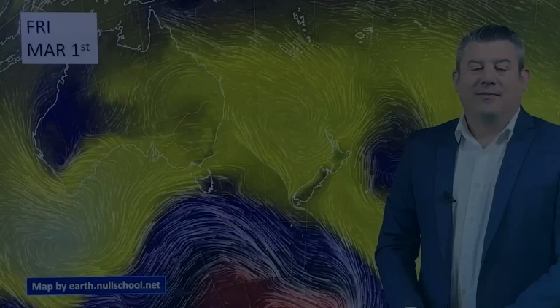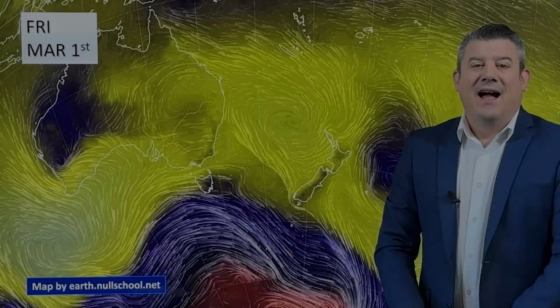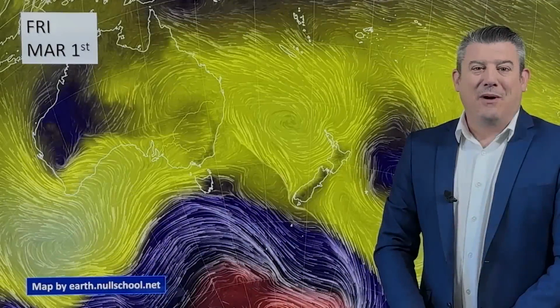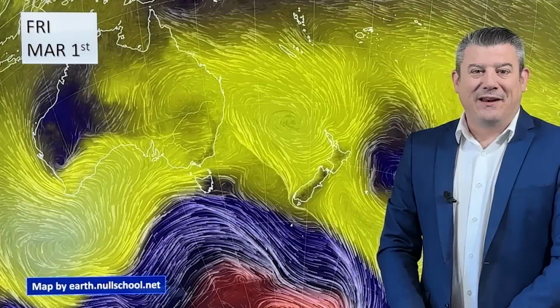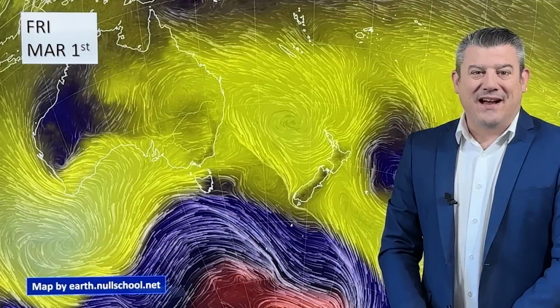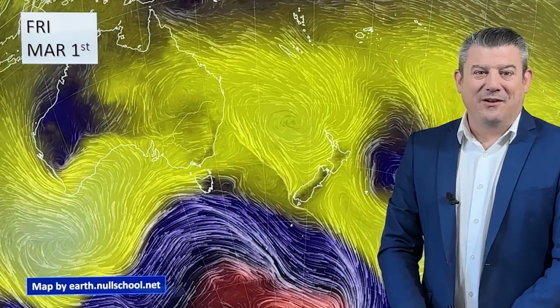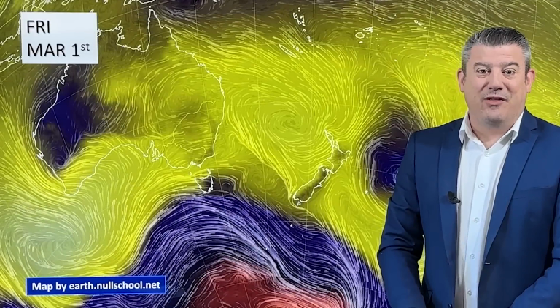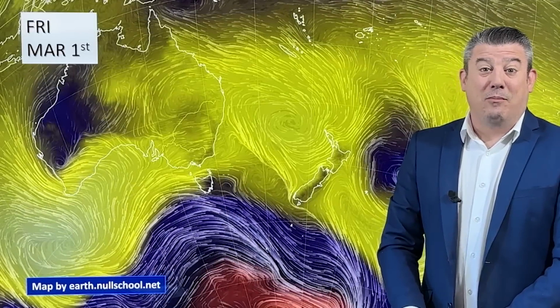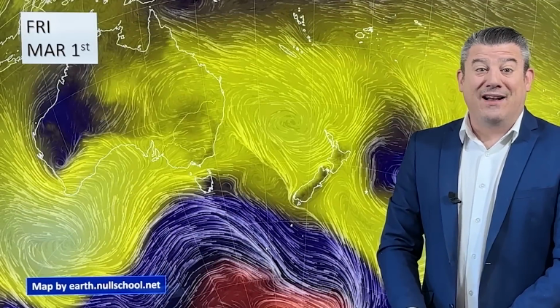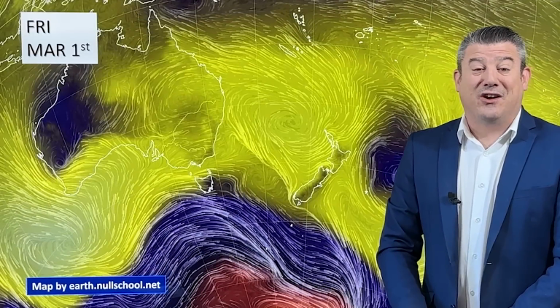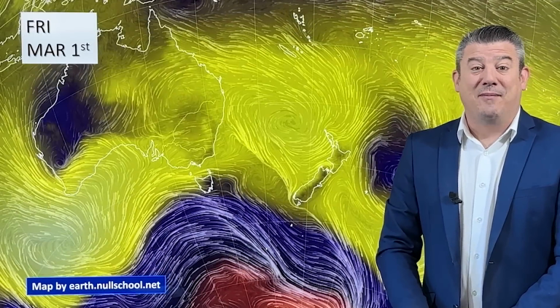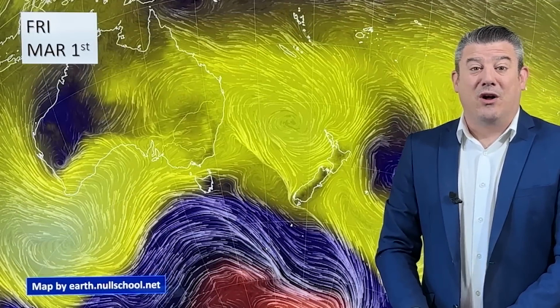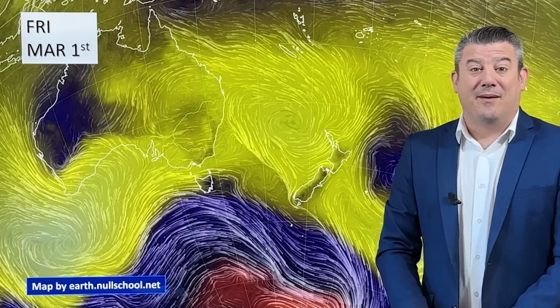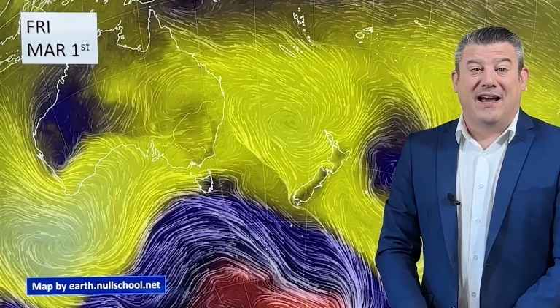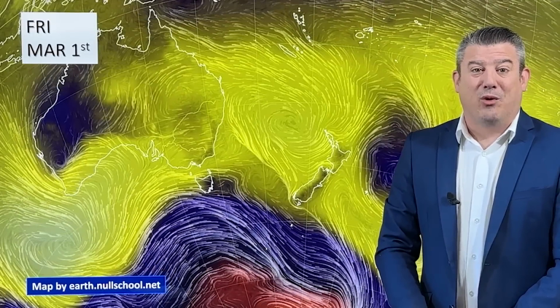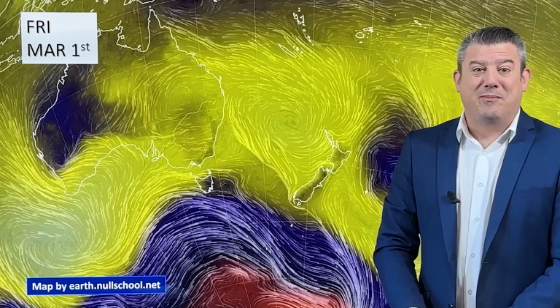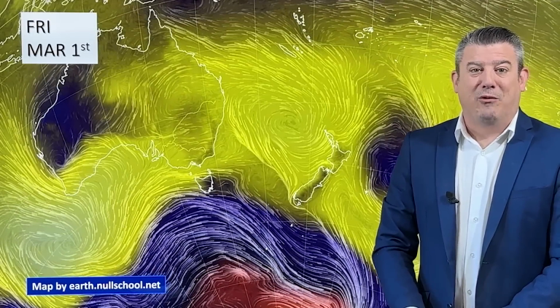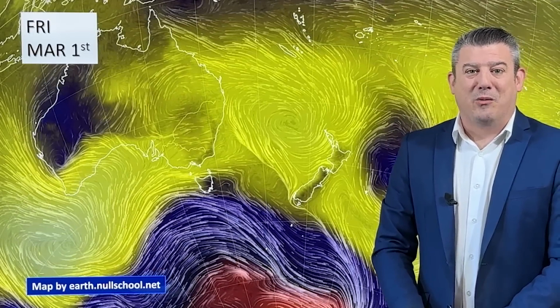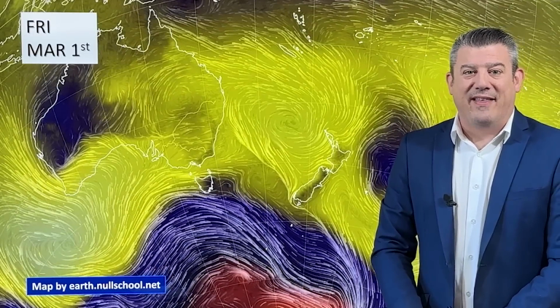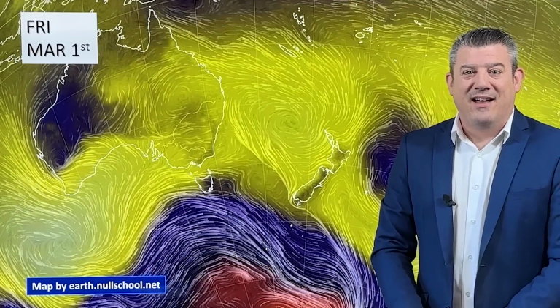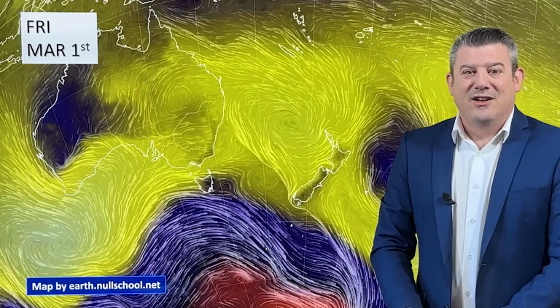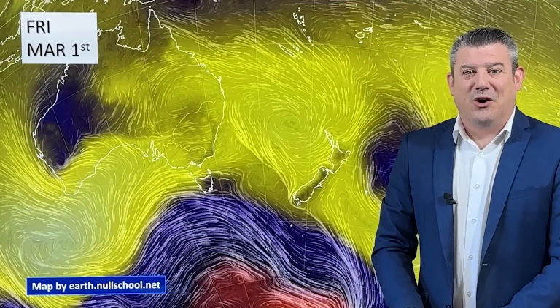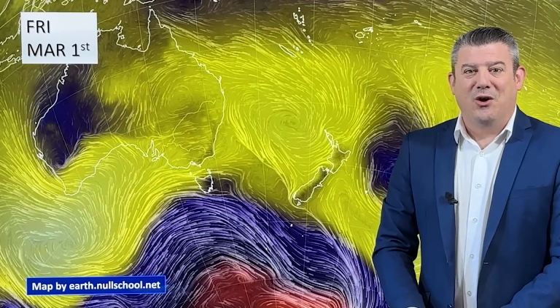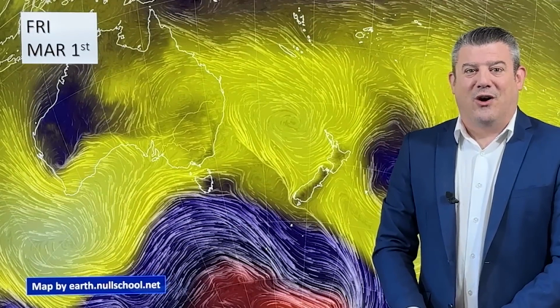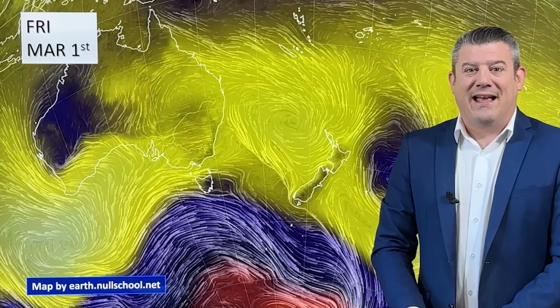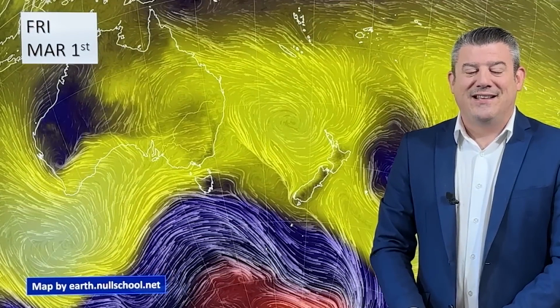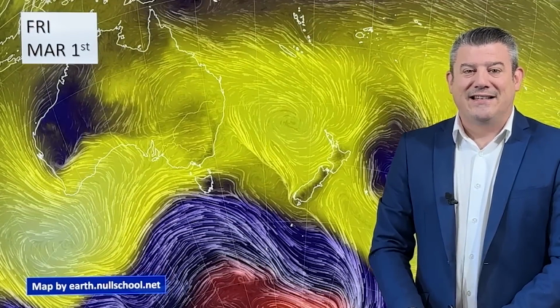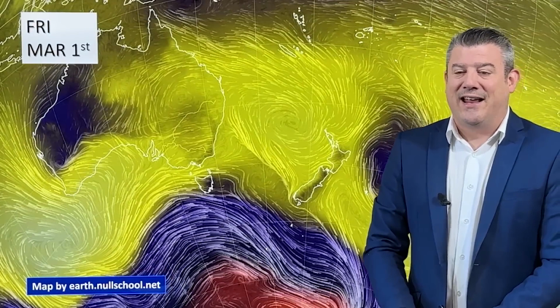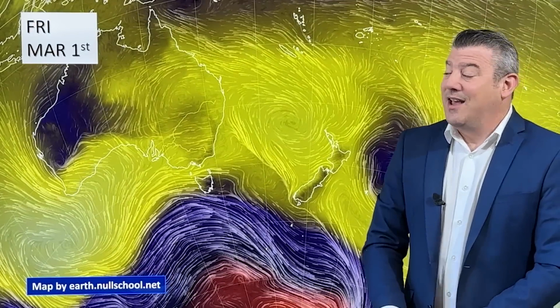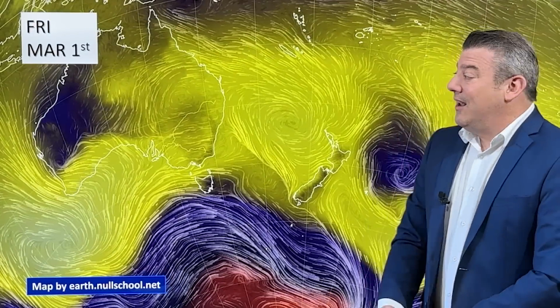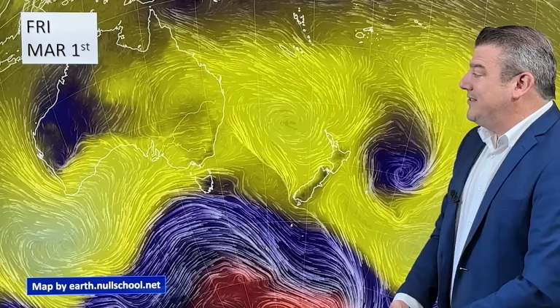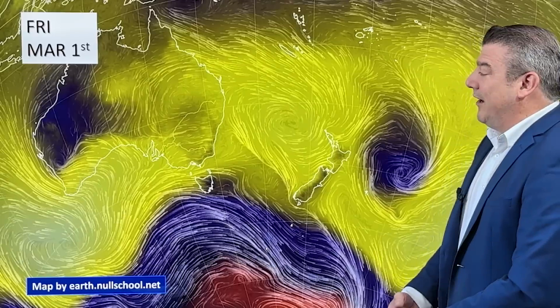Hello, I'm Philip Duncan with your March Climate Watch update, brought to you by ruralweather.co.nz. Let's take a look.